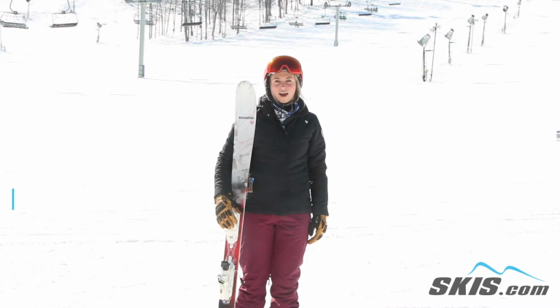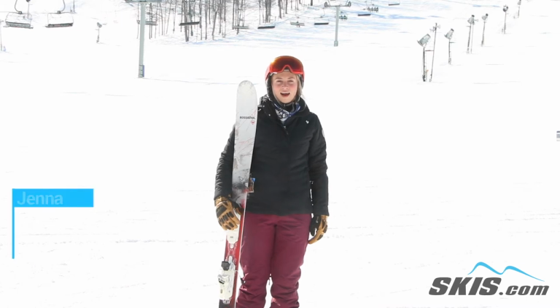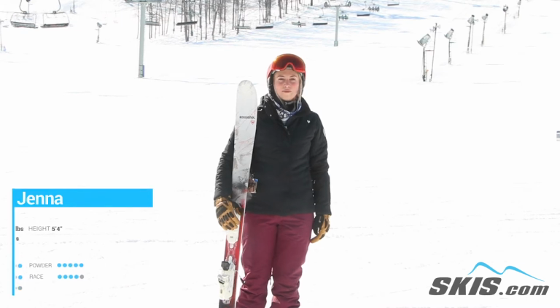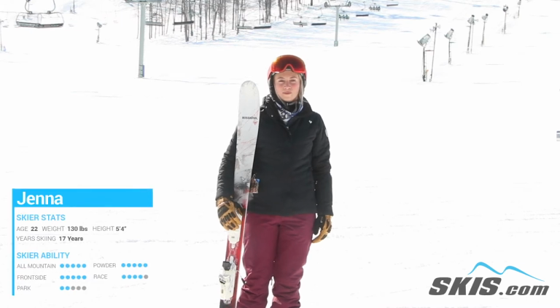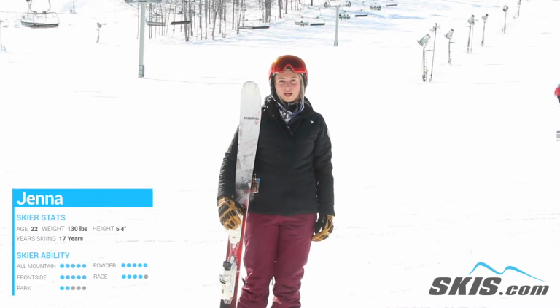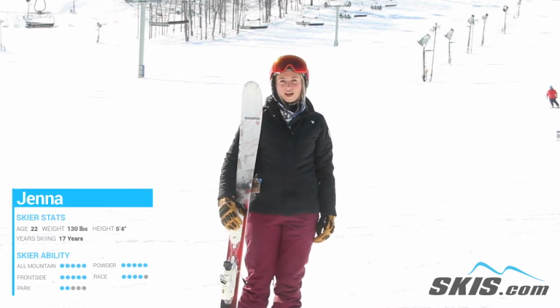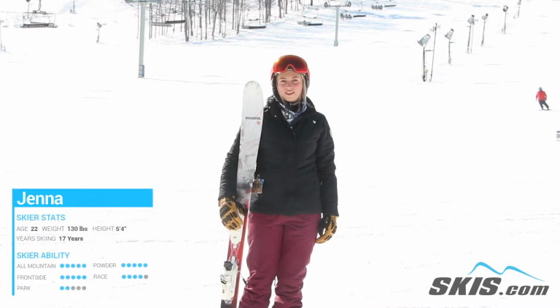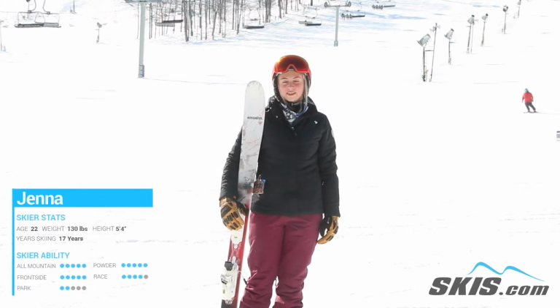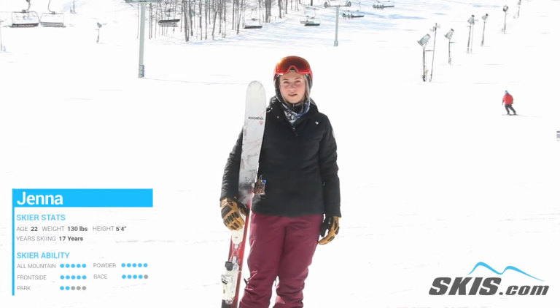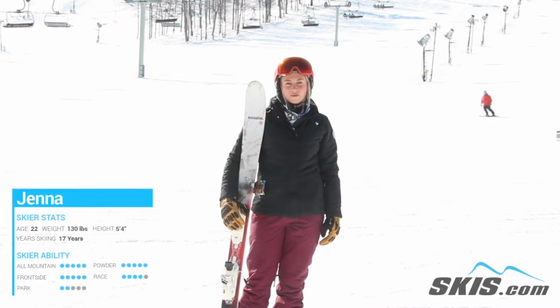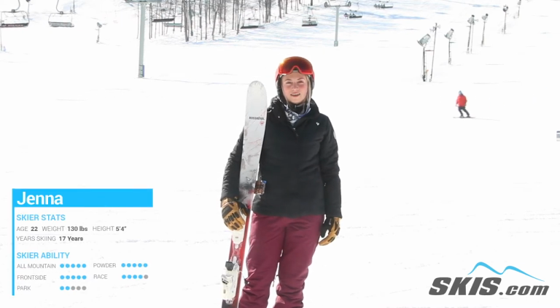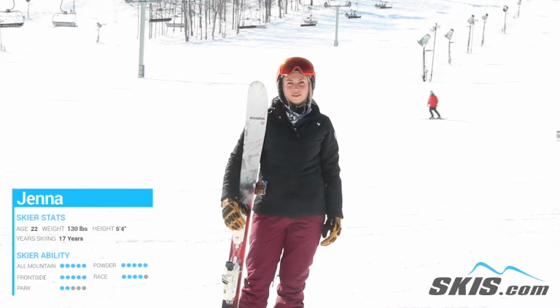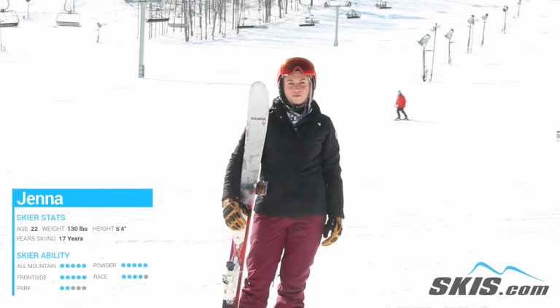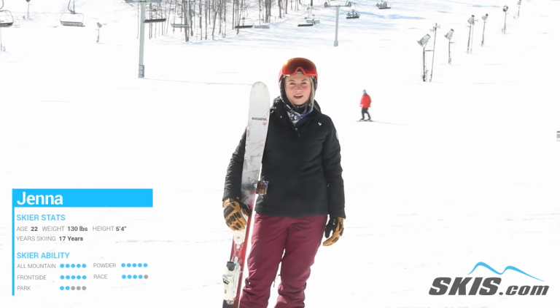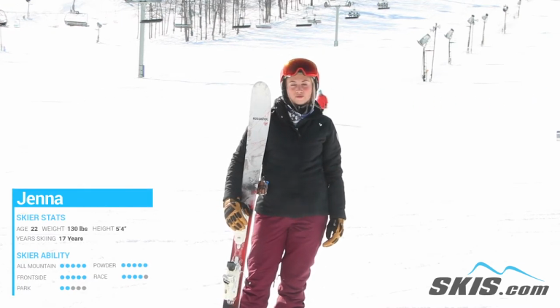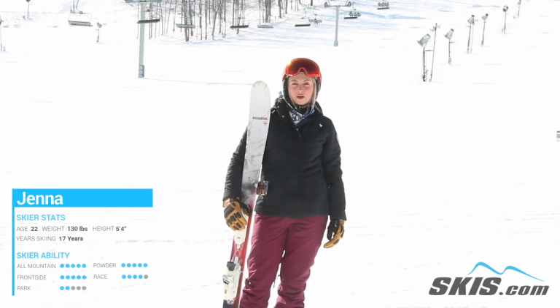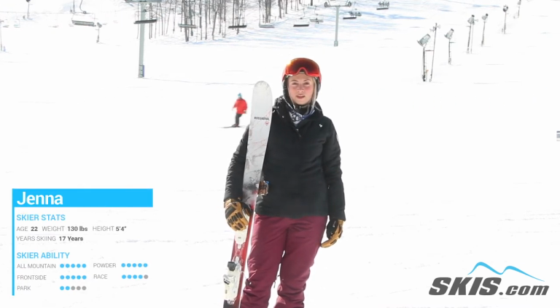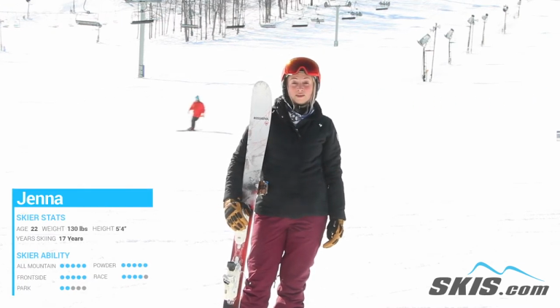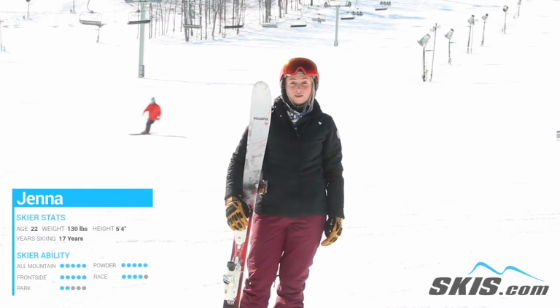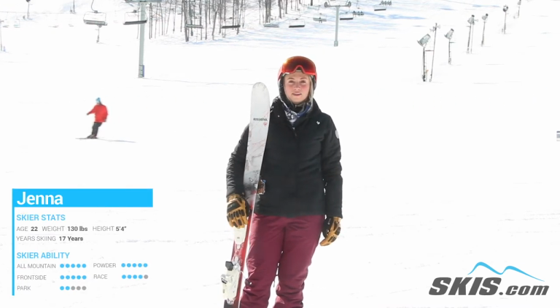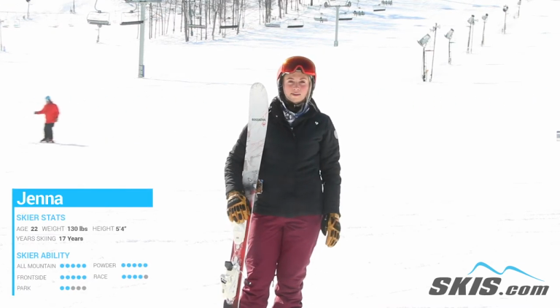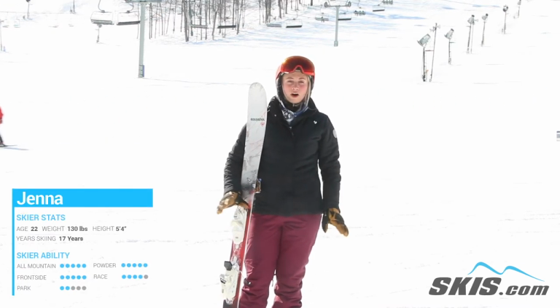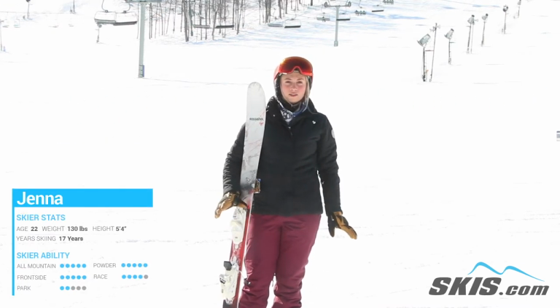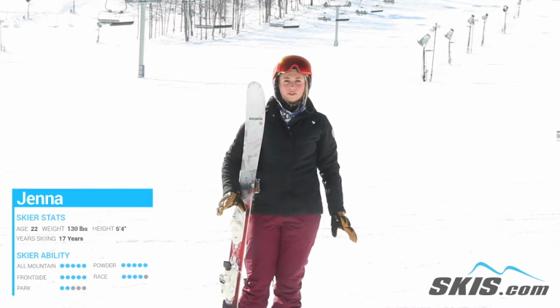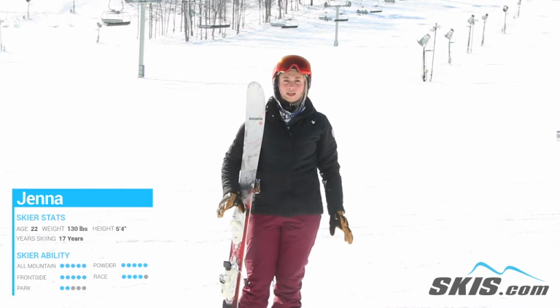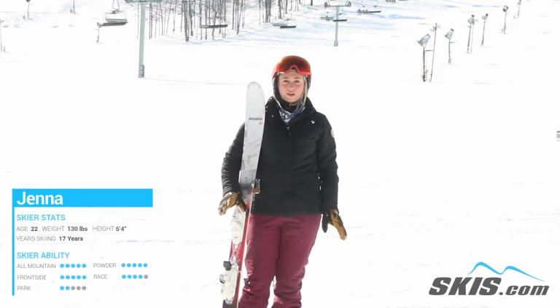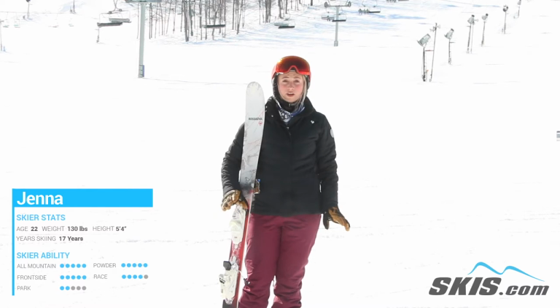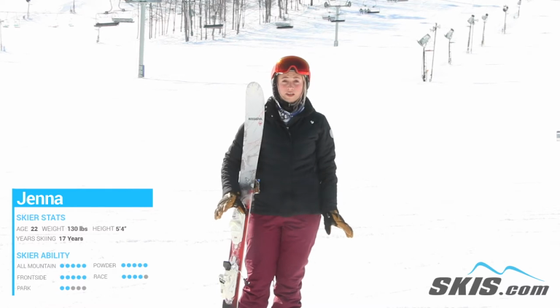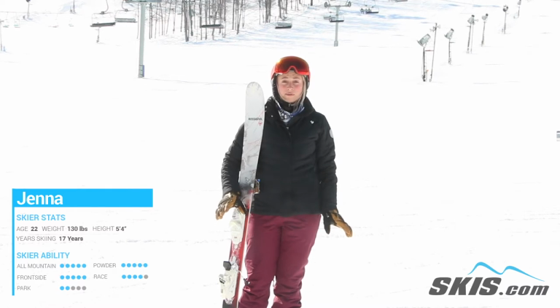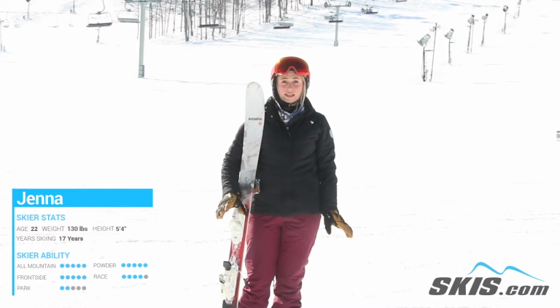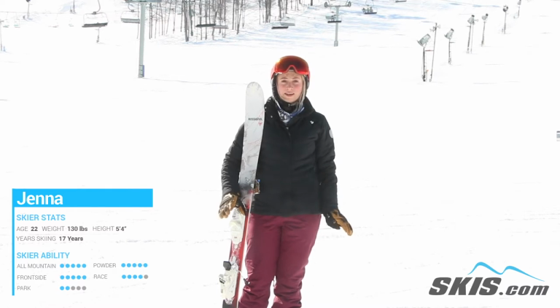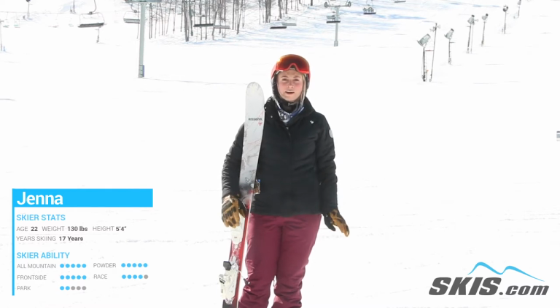Hi, my name is Jenna. I just got off the Rossignol Black Ops Trailblazer. This is an awesome ski if you're an intermediate skier.